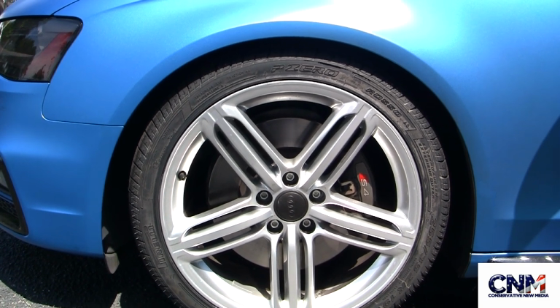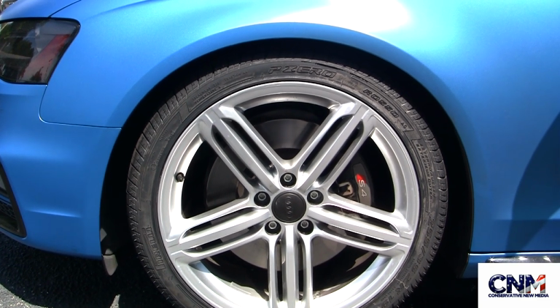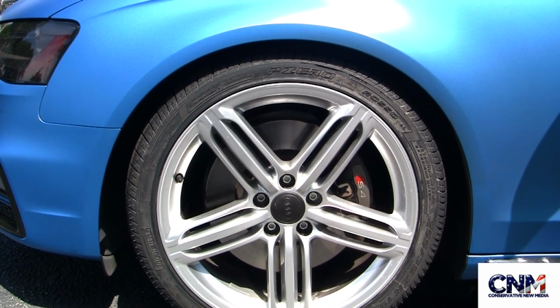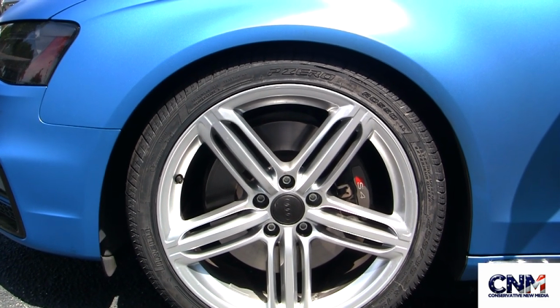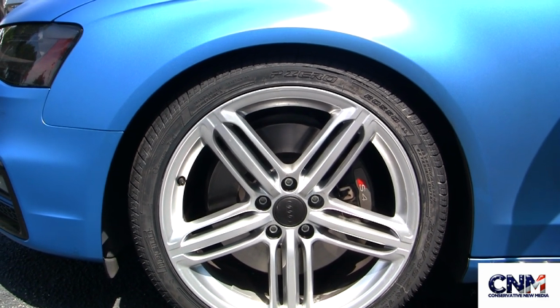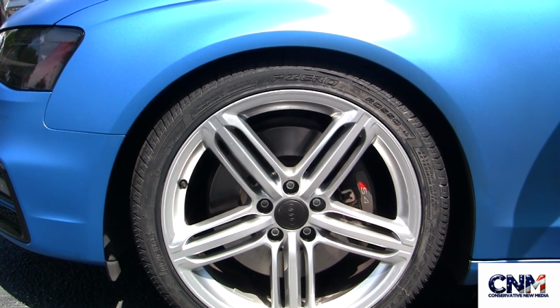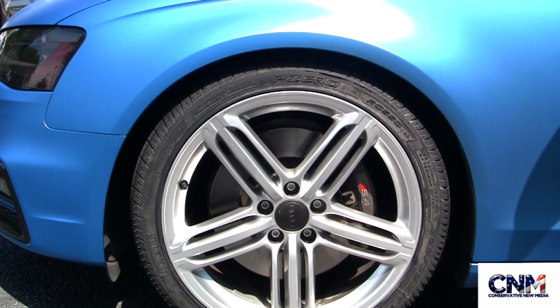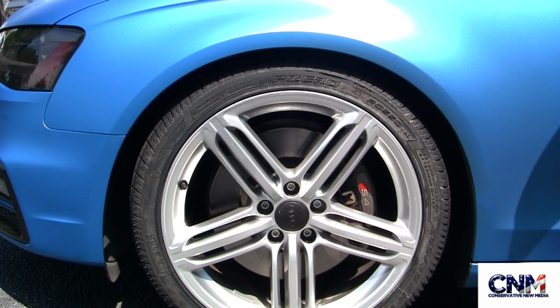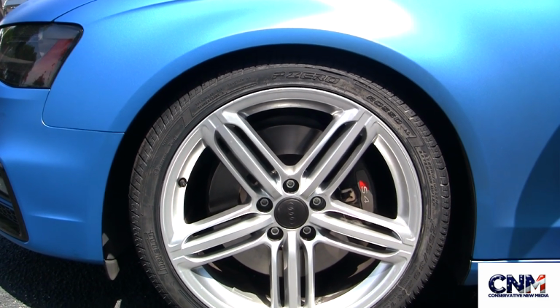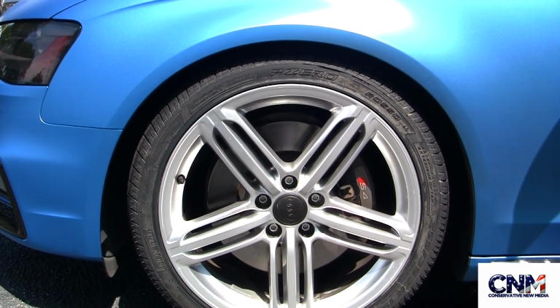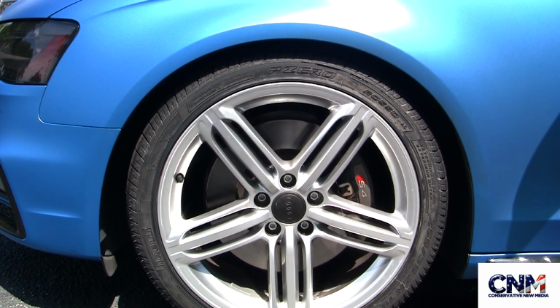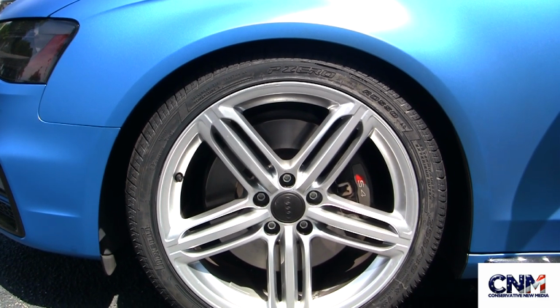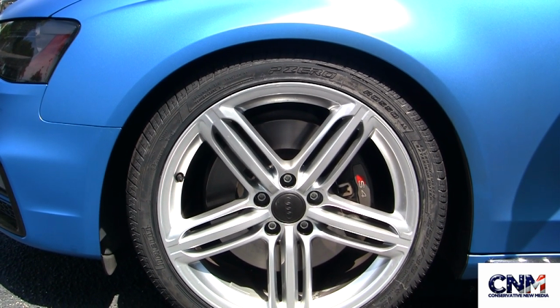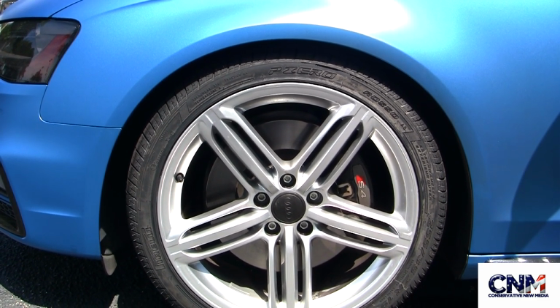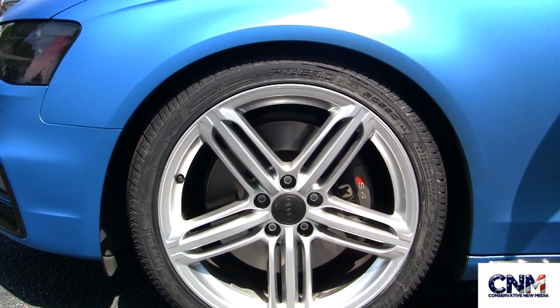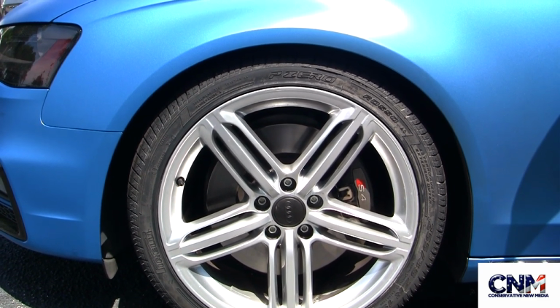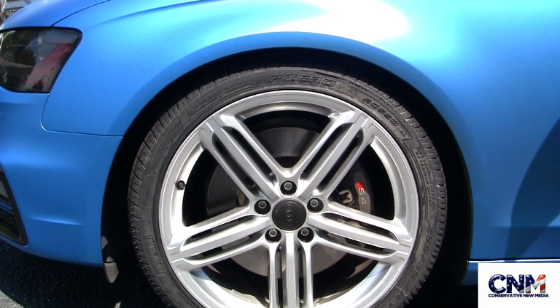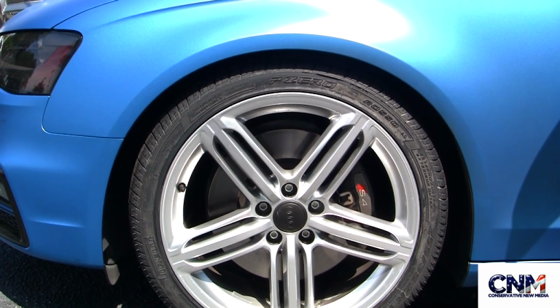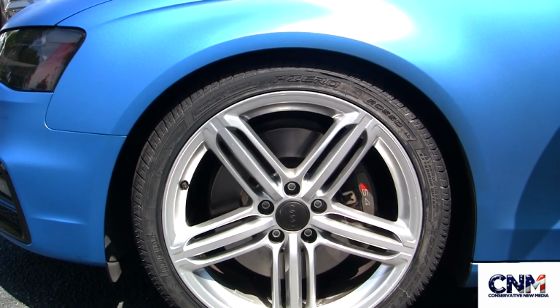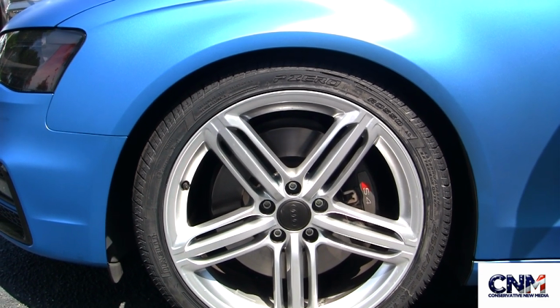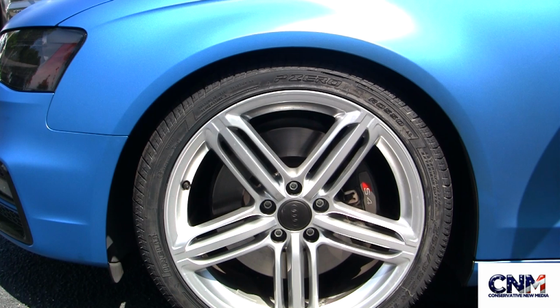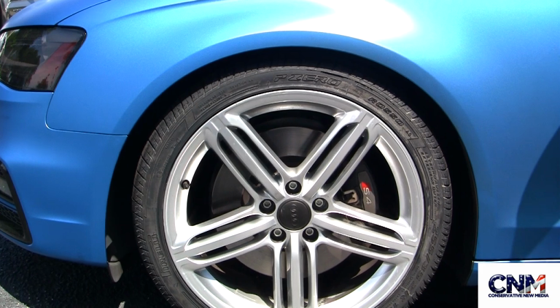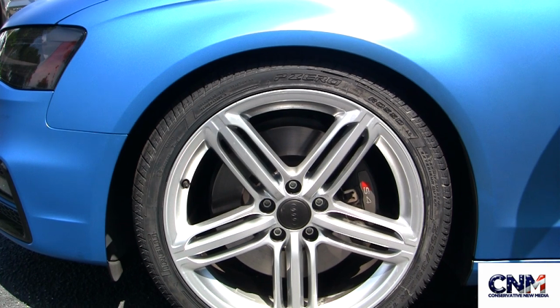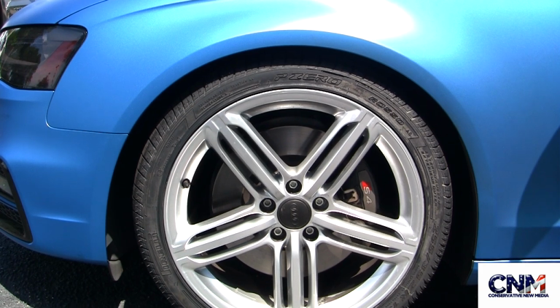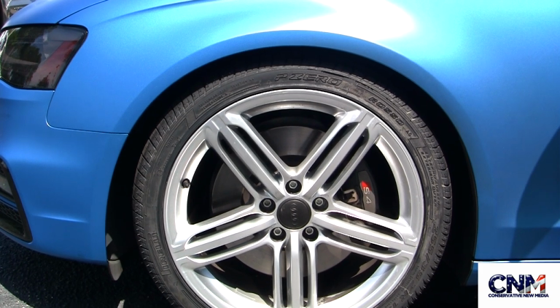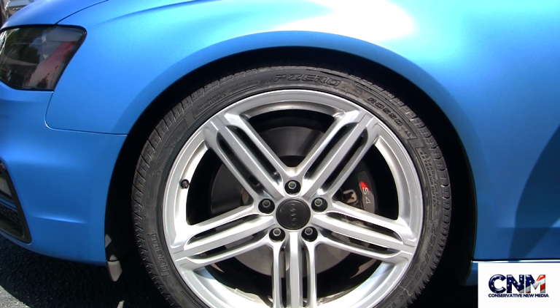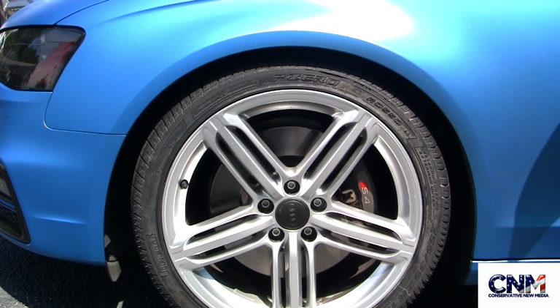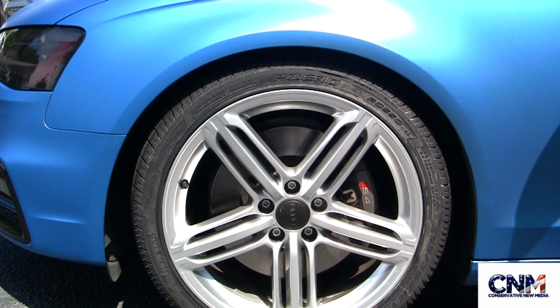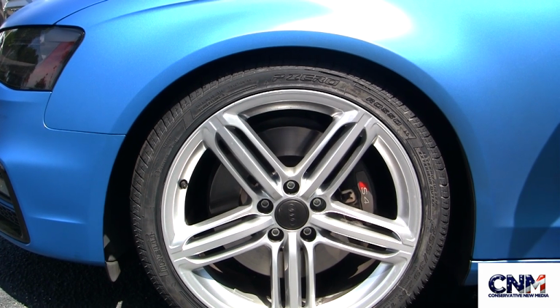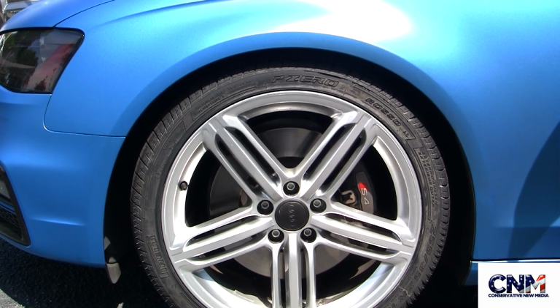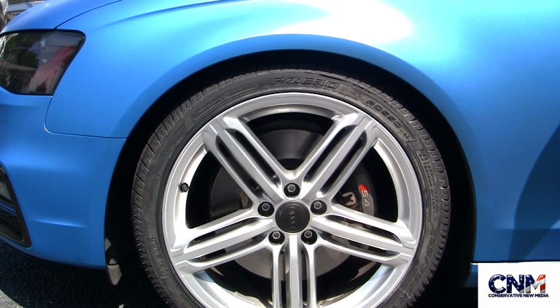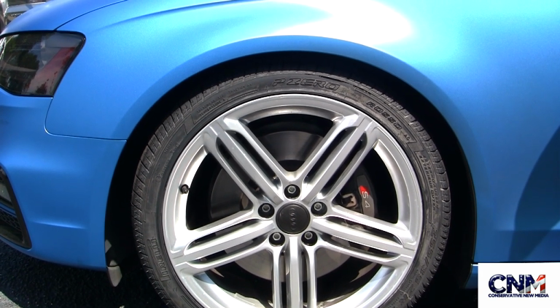Notice the S4 brake caliper. This is the only external cue of S4 badging that I've been able to find on this car.